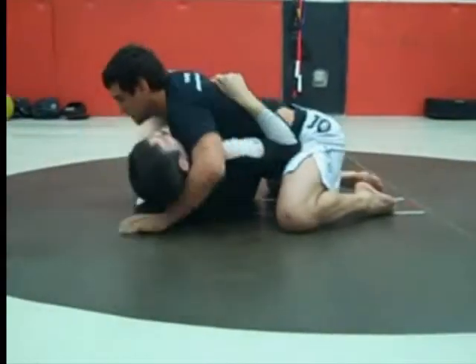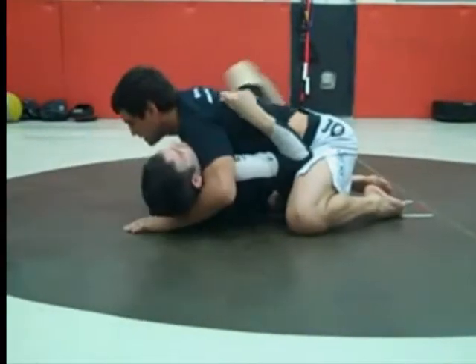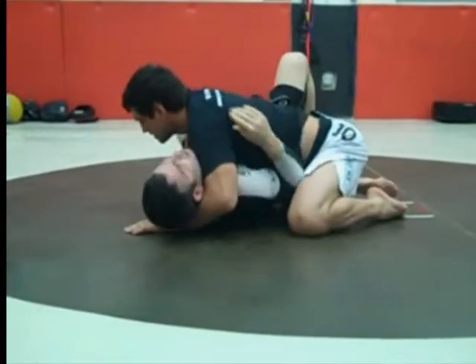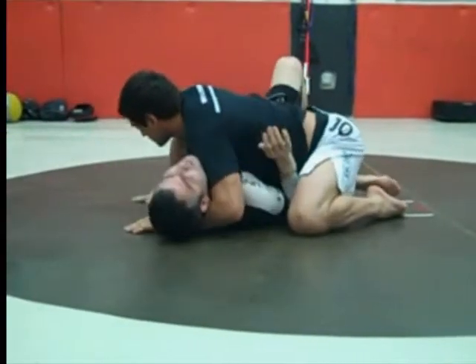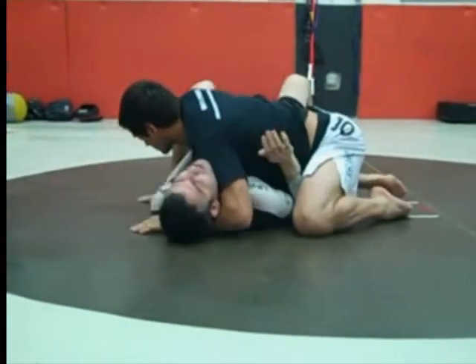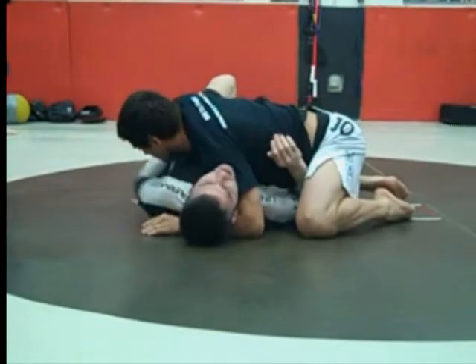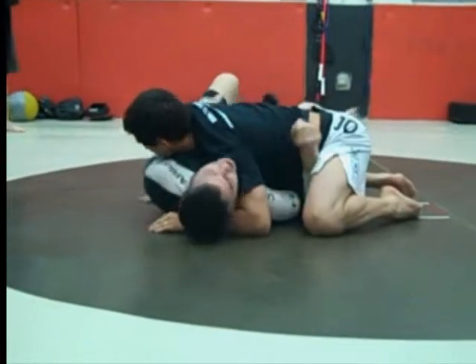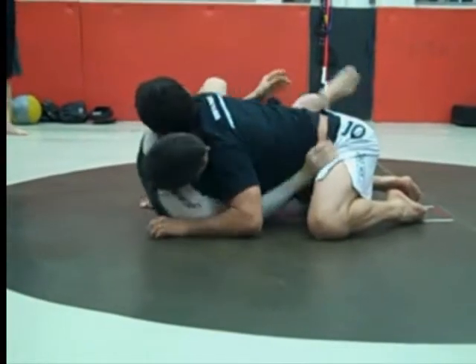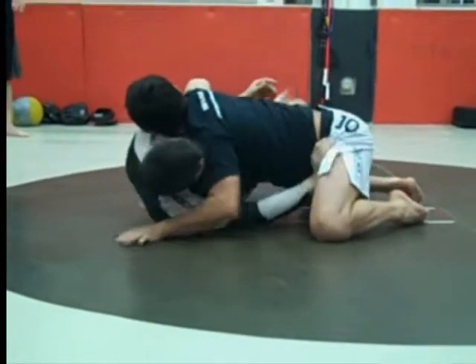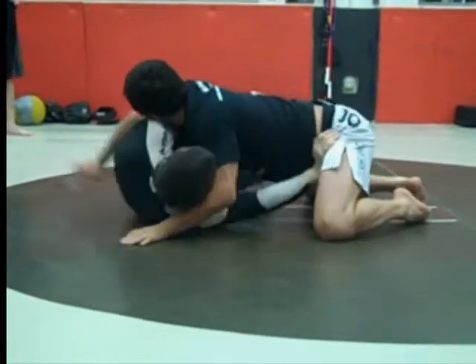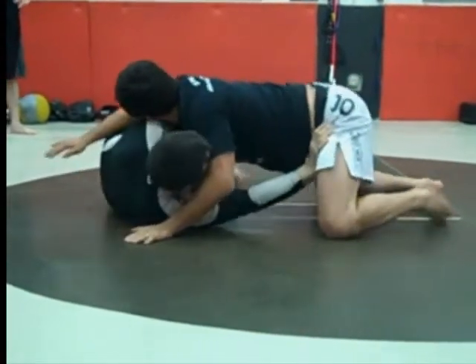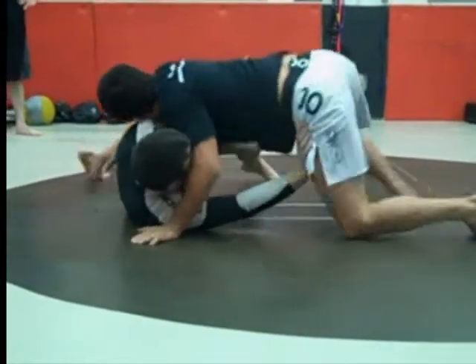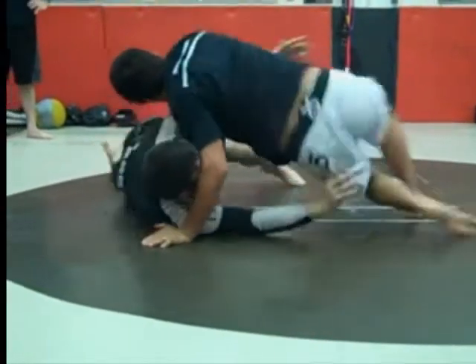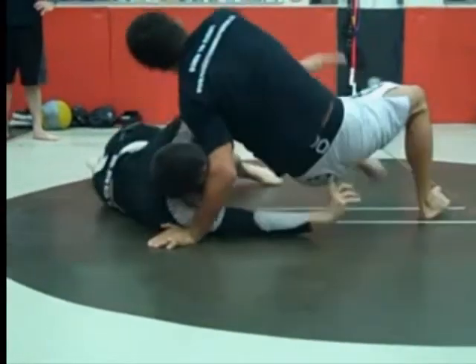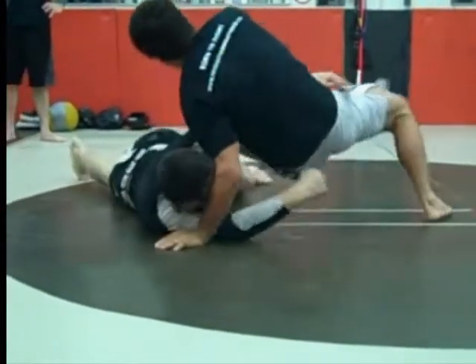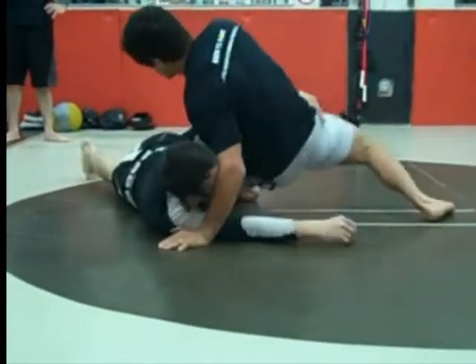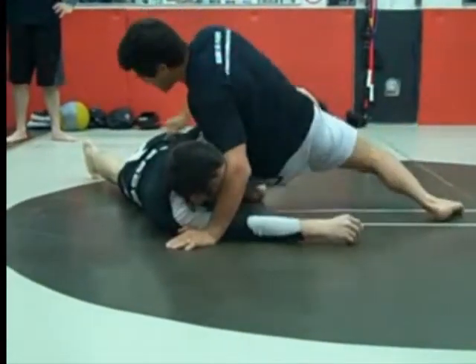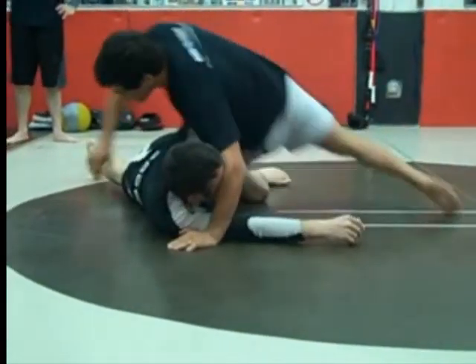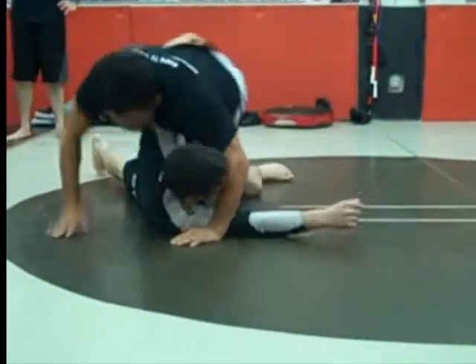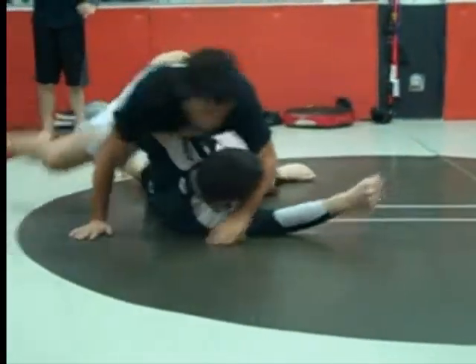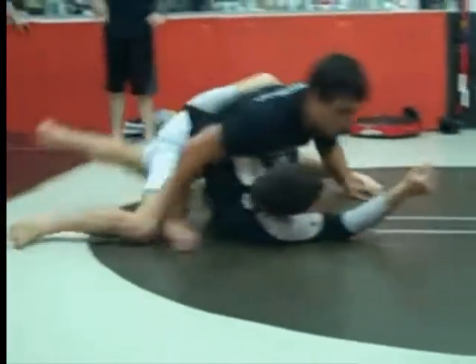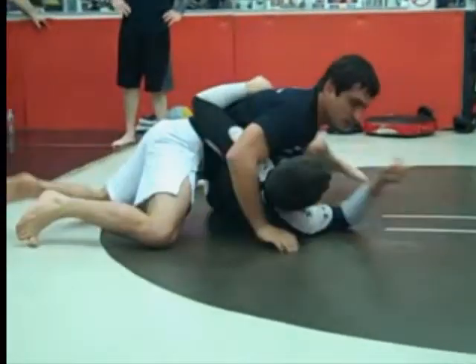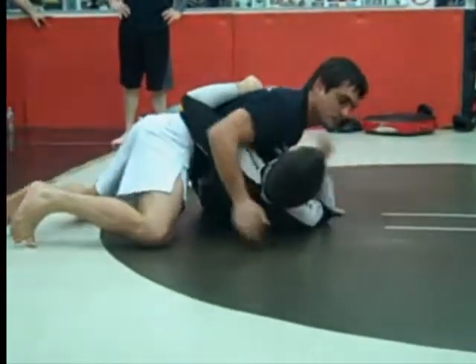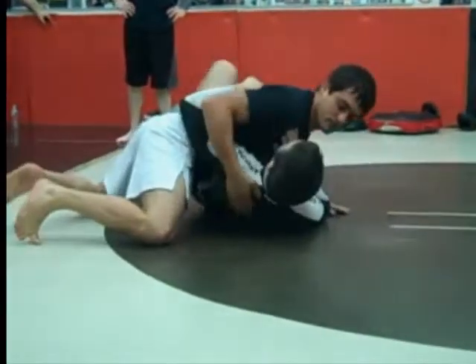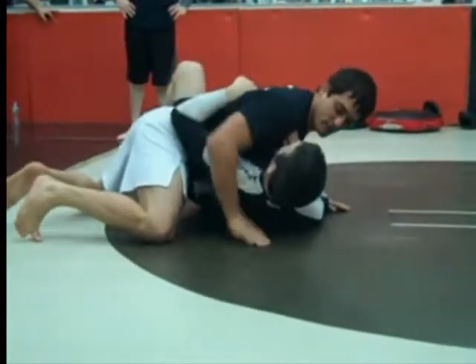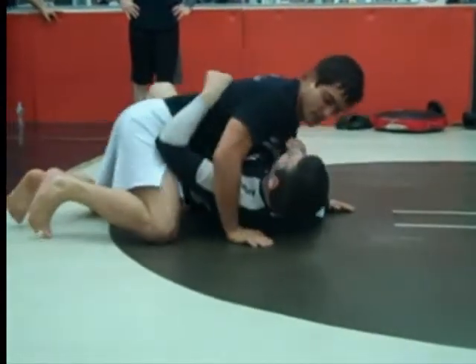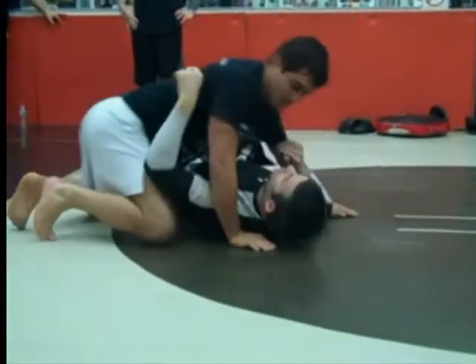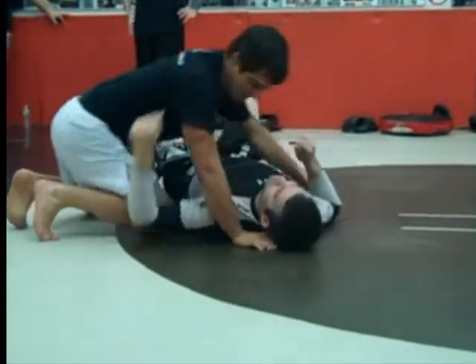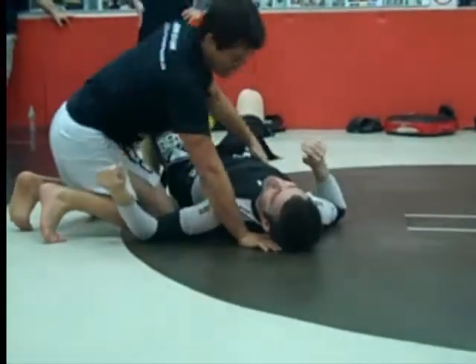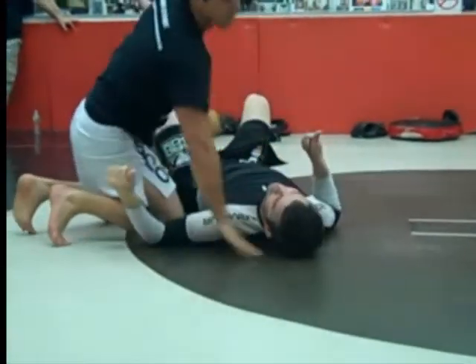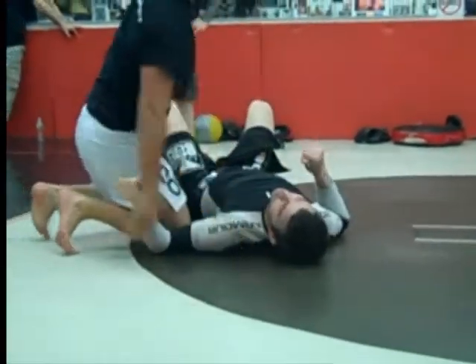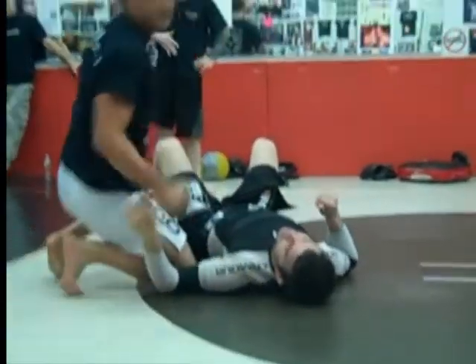One more time, switch. One more time, switch. One more time — good.